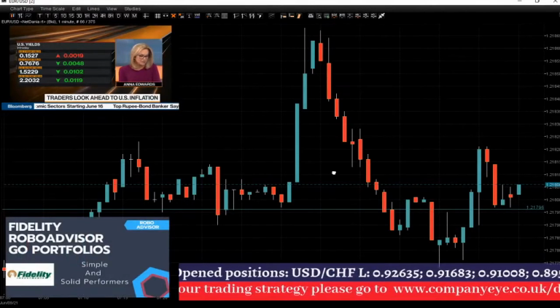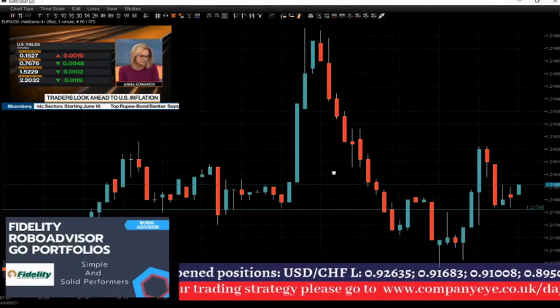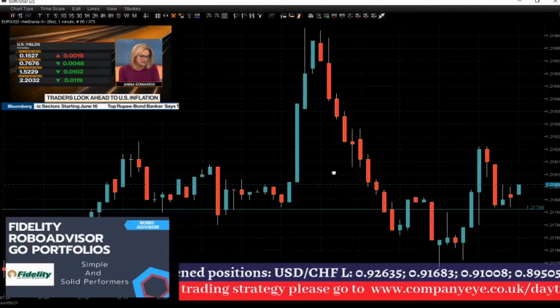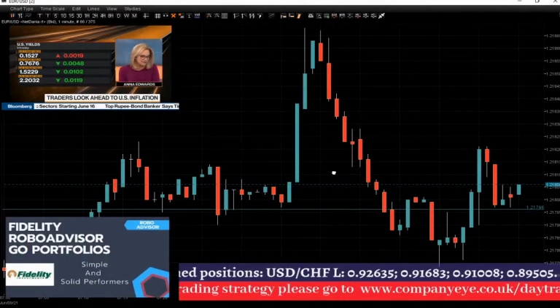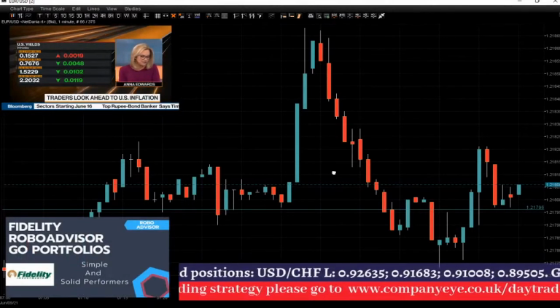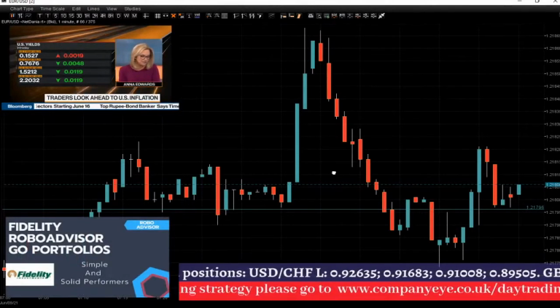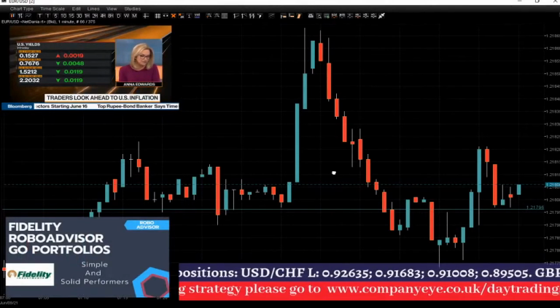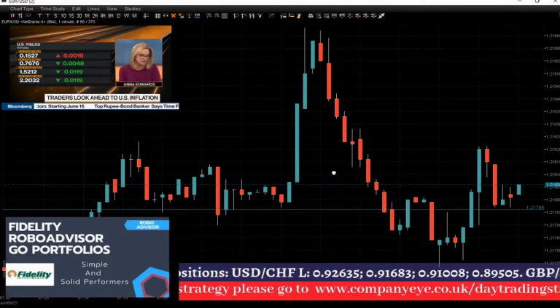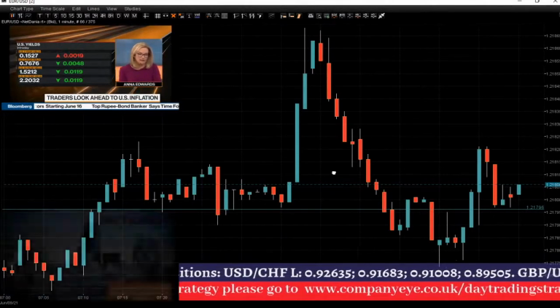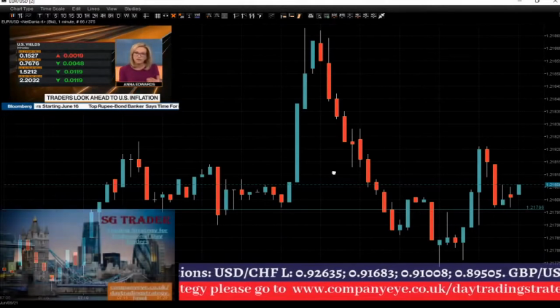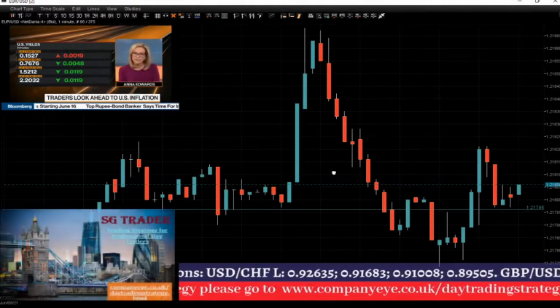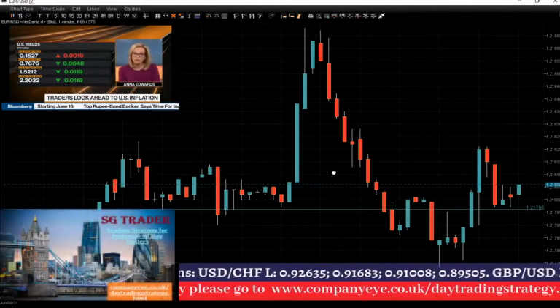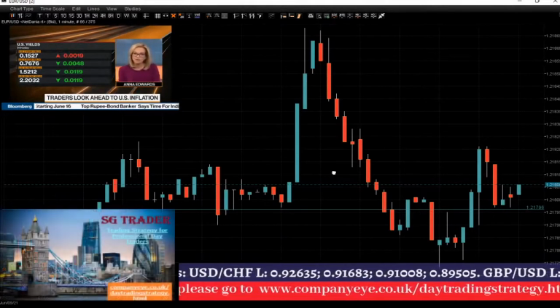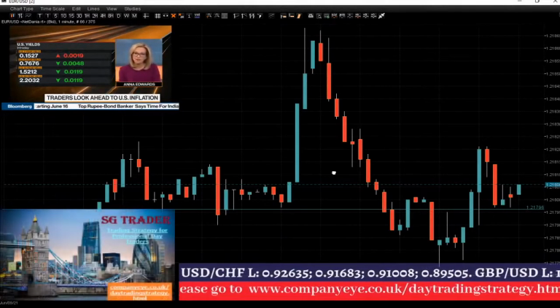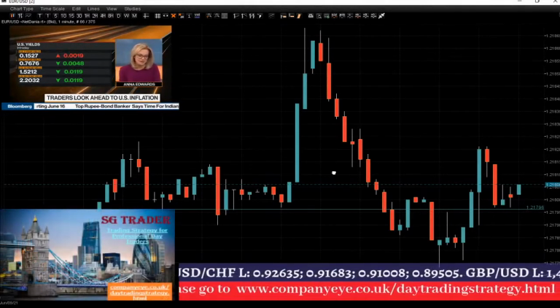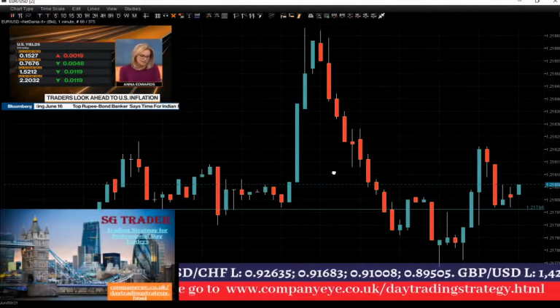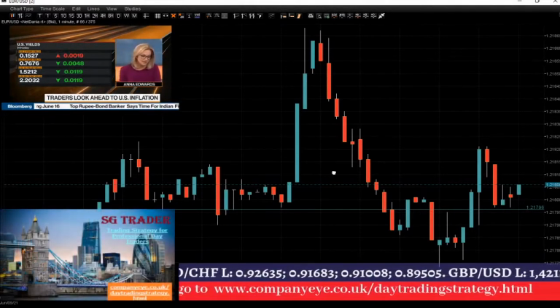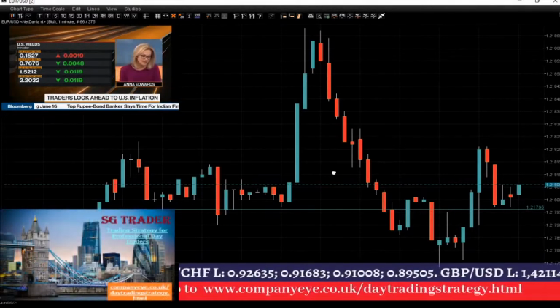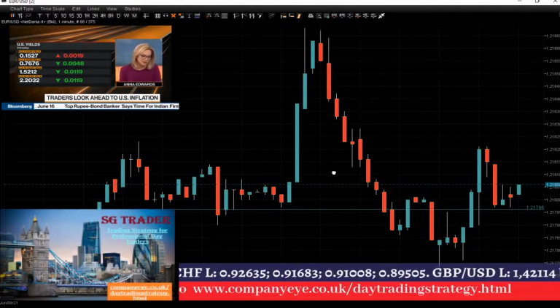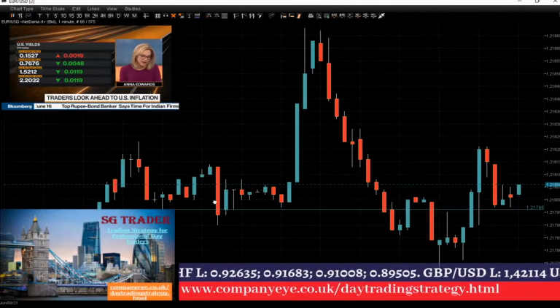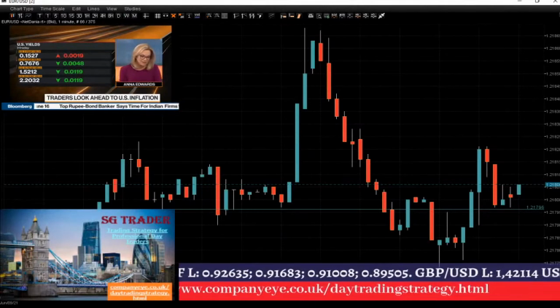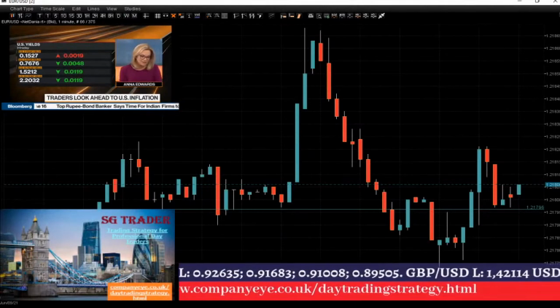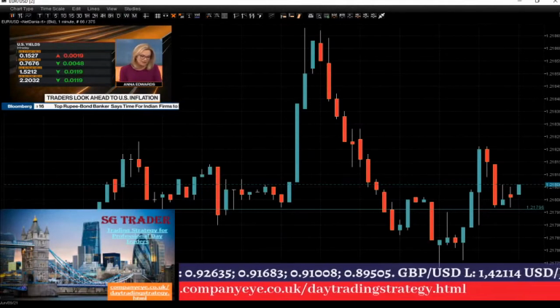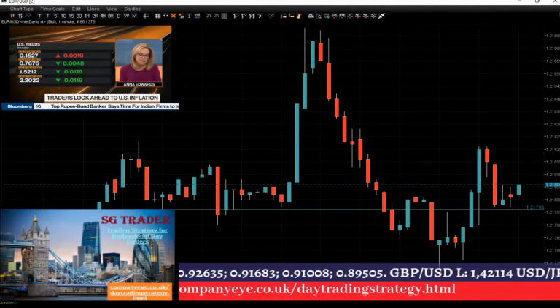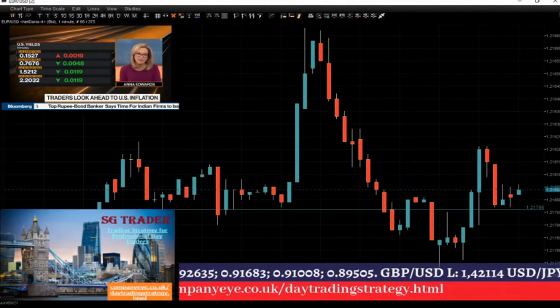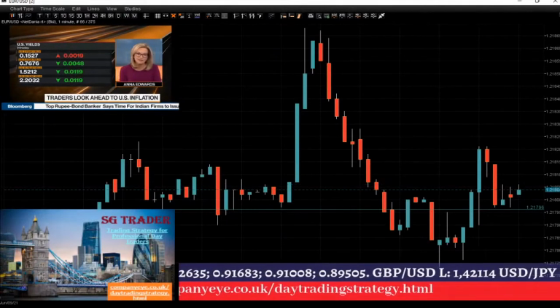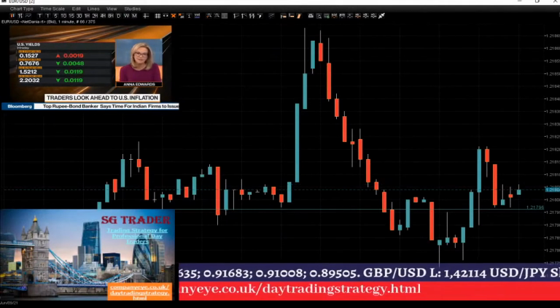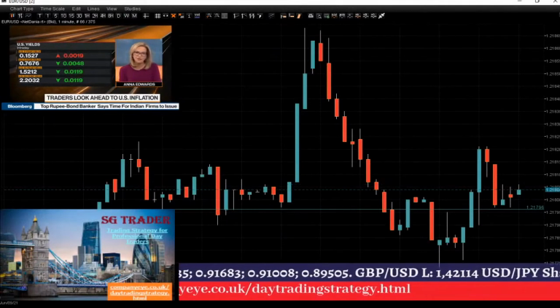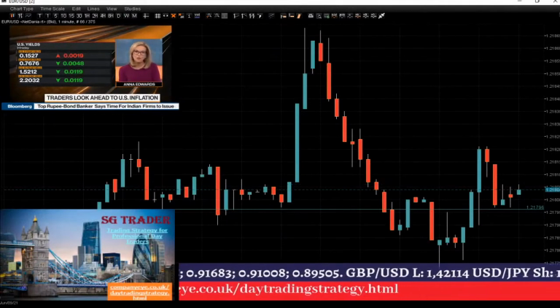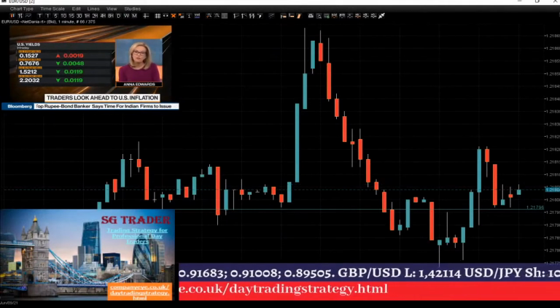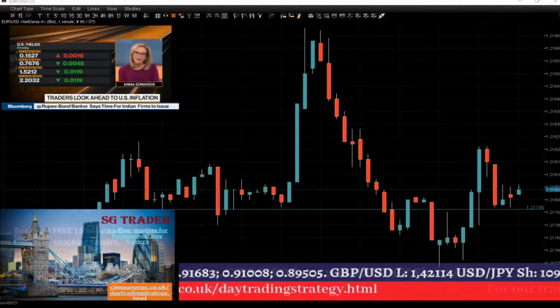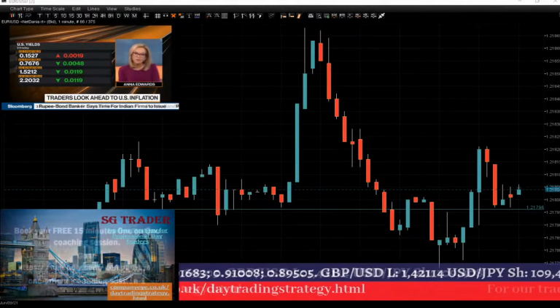I will wait for a couple of minutes, a couple of candlesticks, and I will see what's going to happen. I'll speak to you later — stay safe.